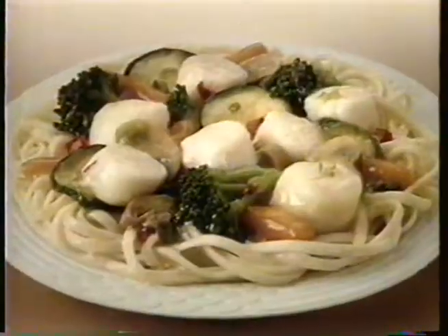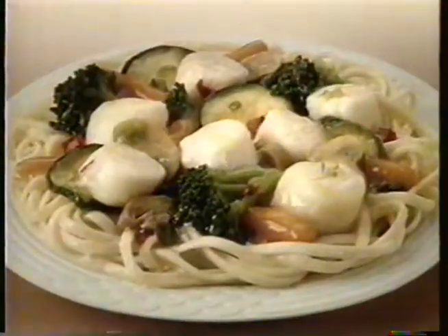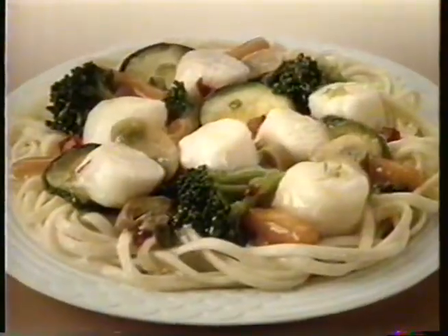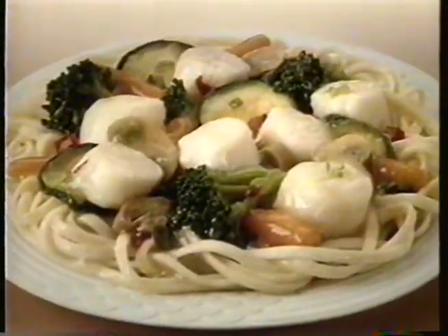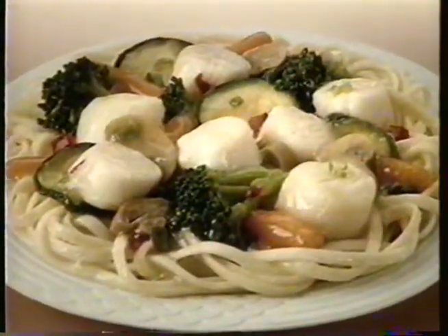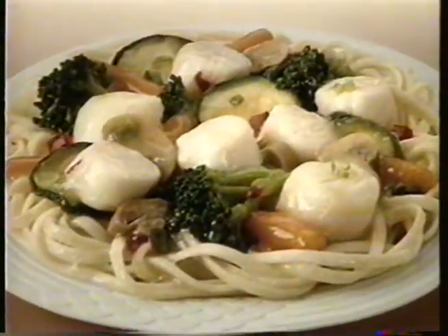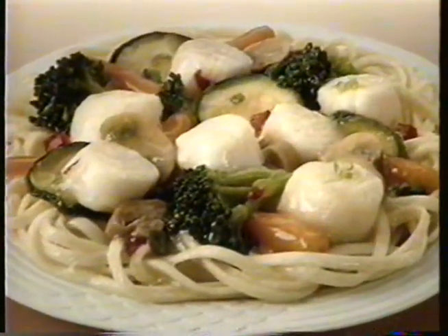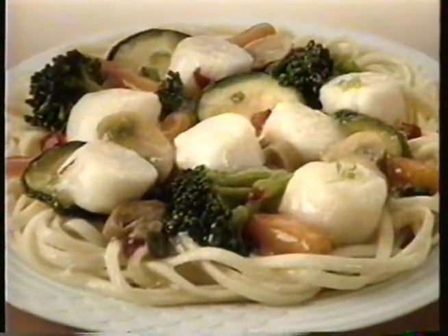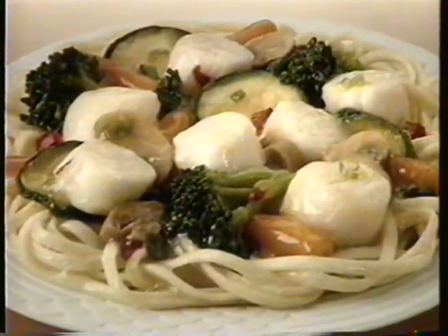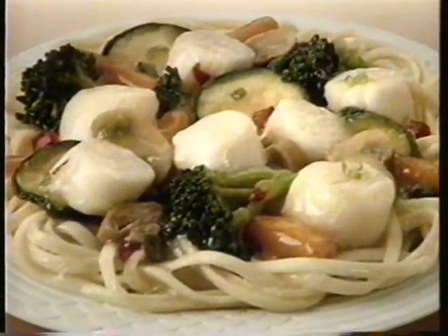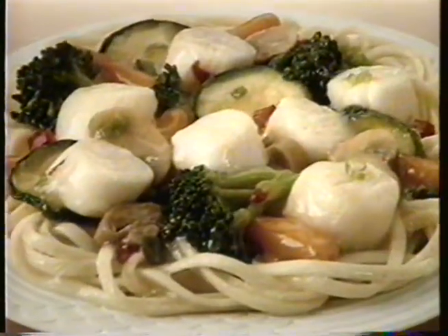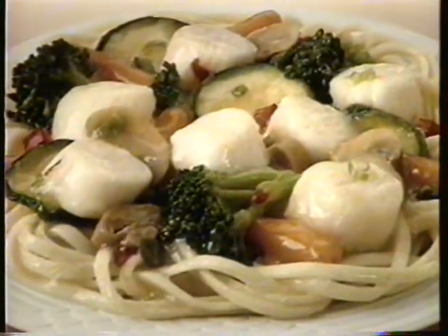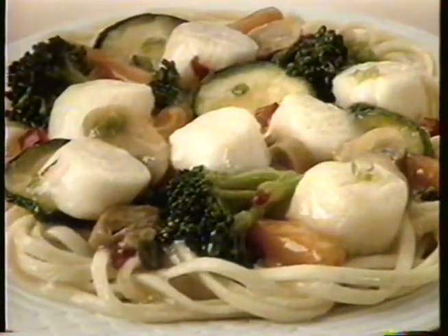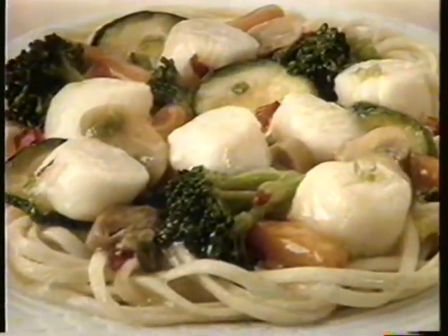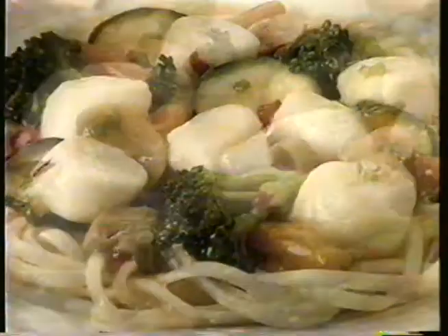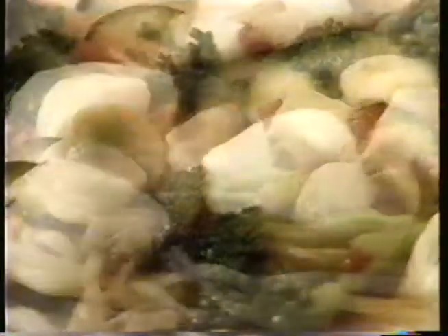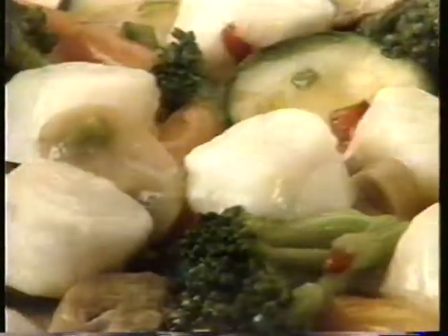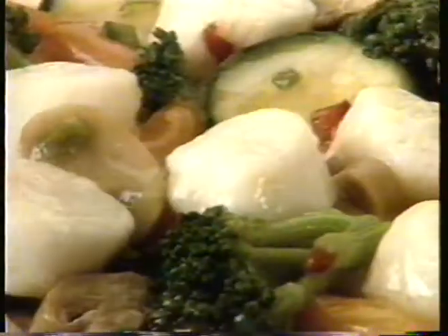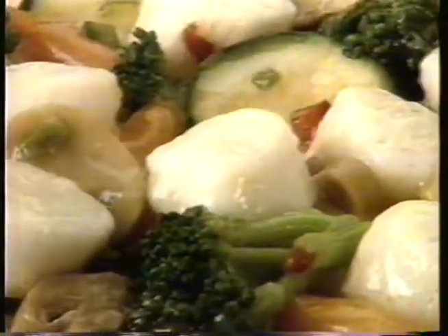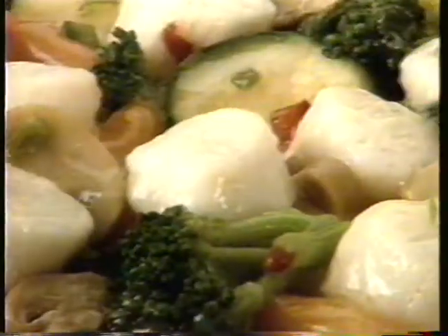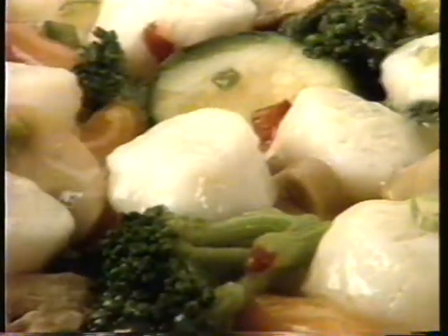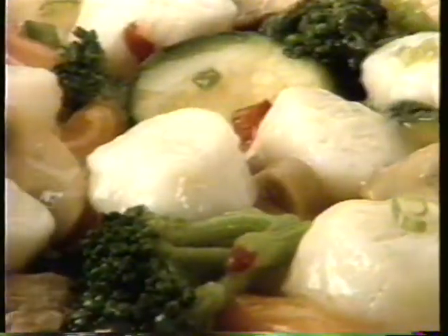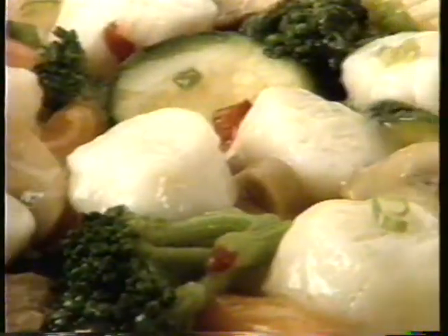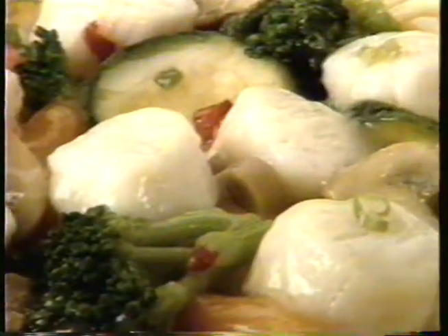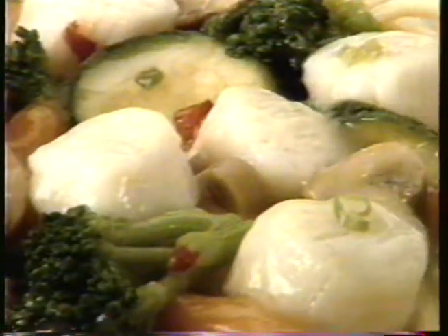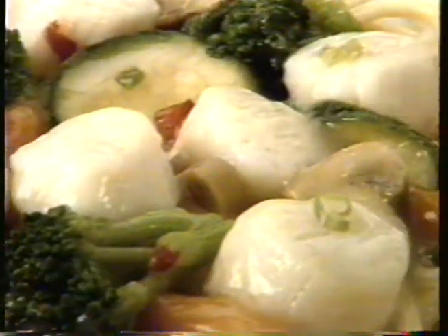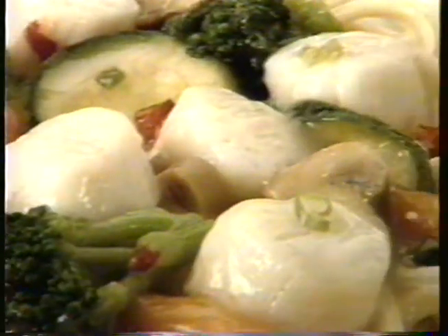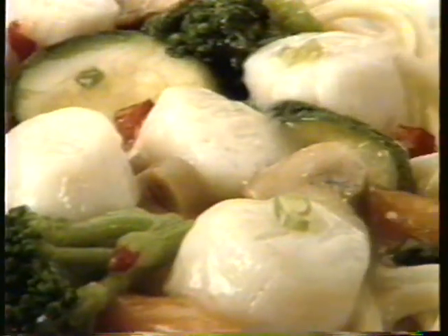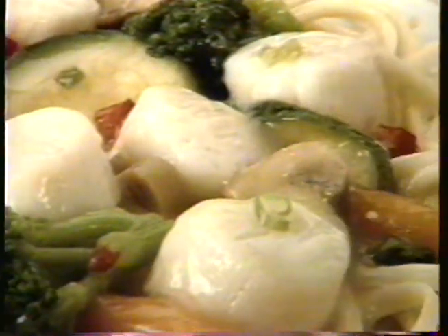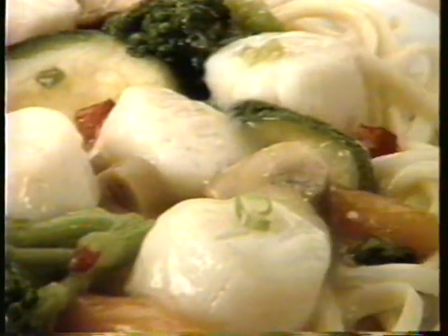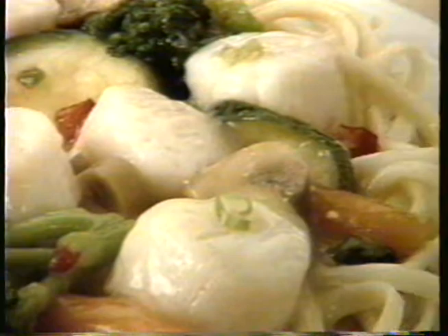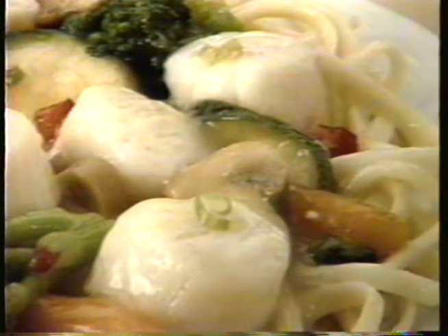Scallops Mediterranean with linguine. Seven scallops with zucchini and mushrooms.